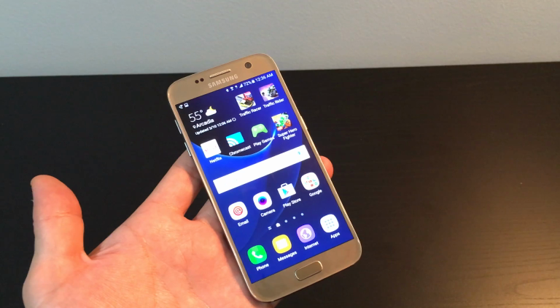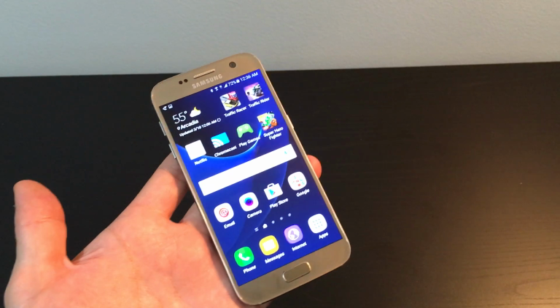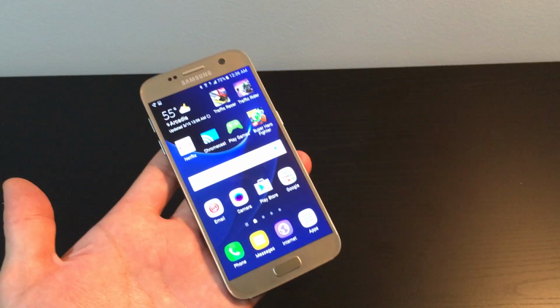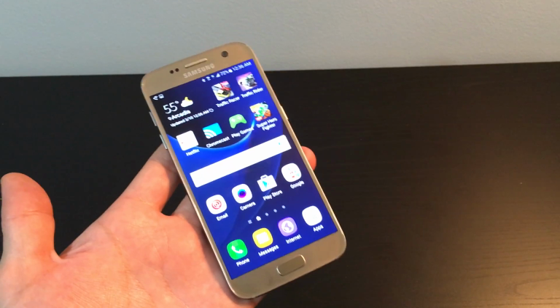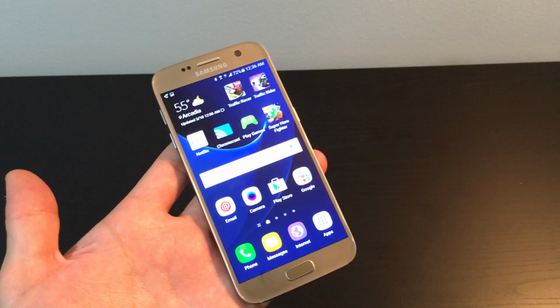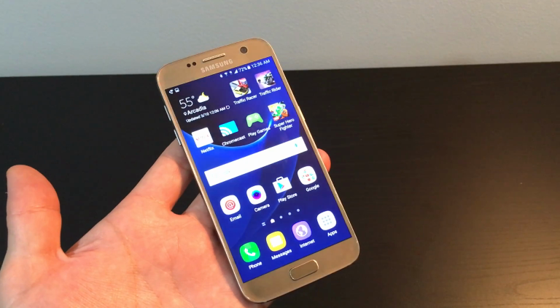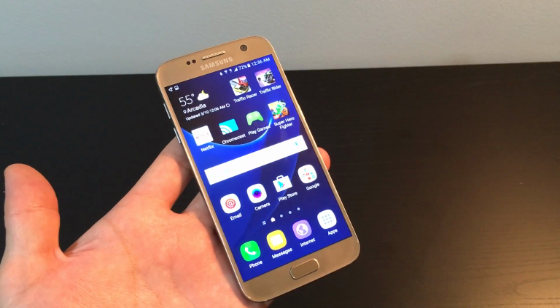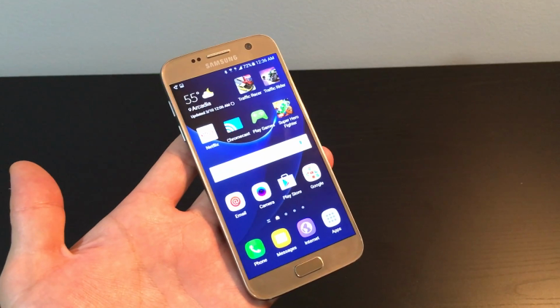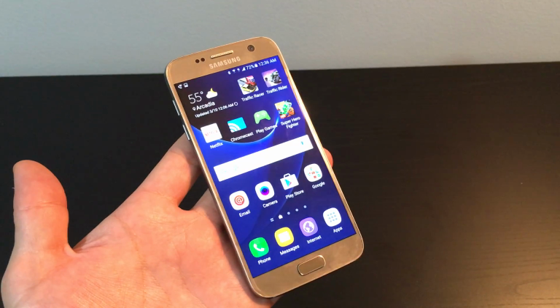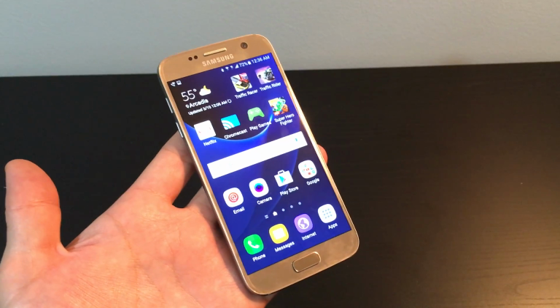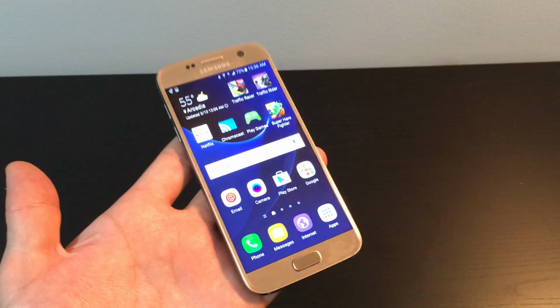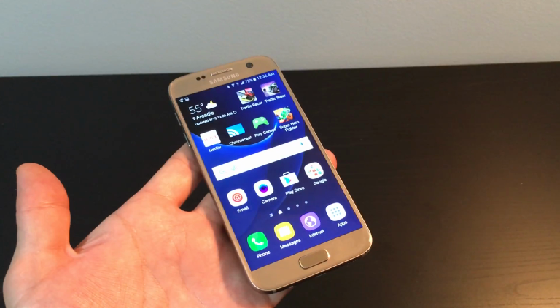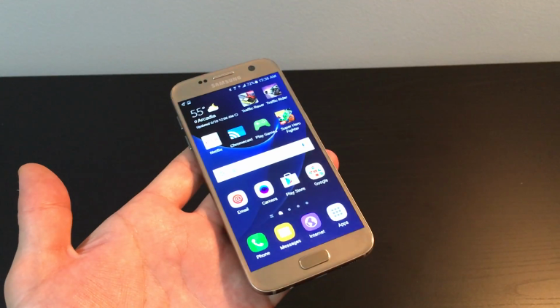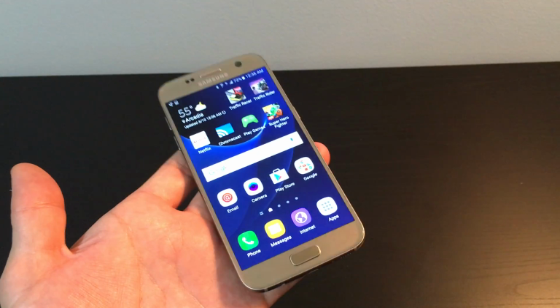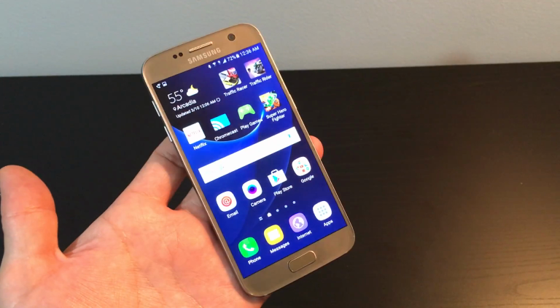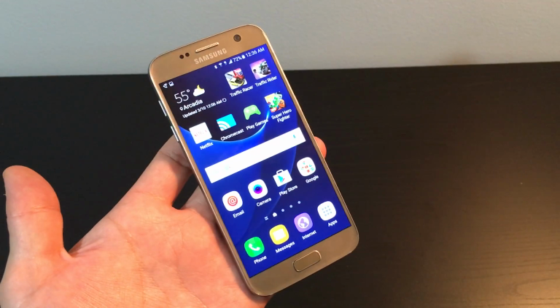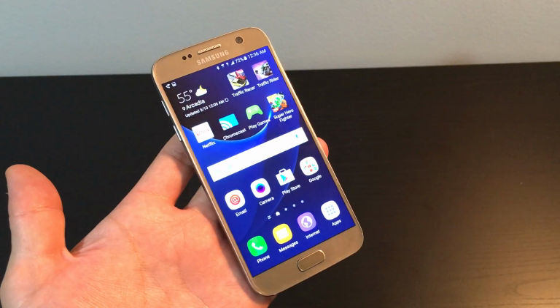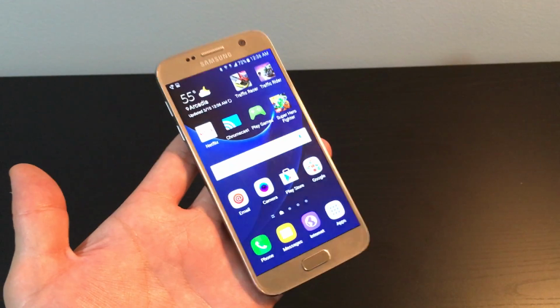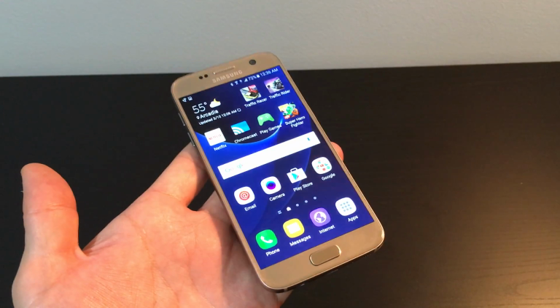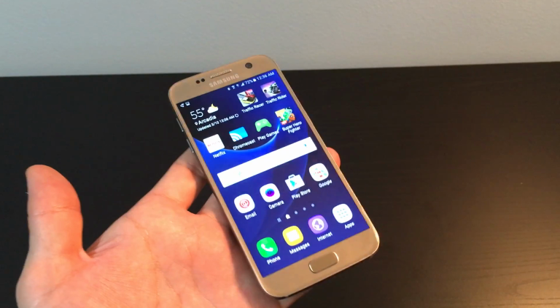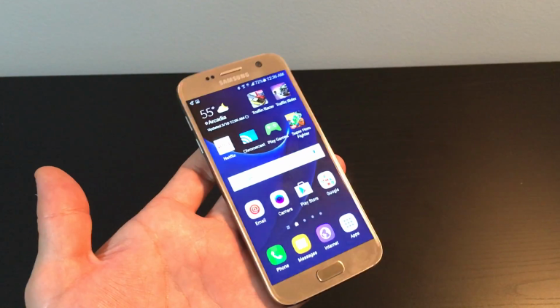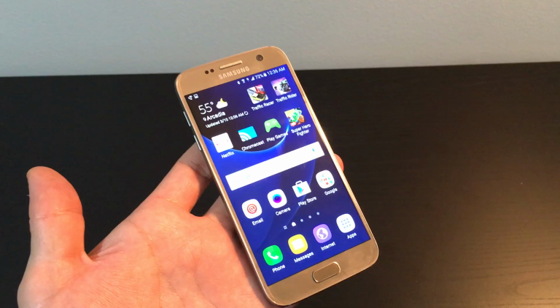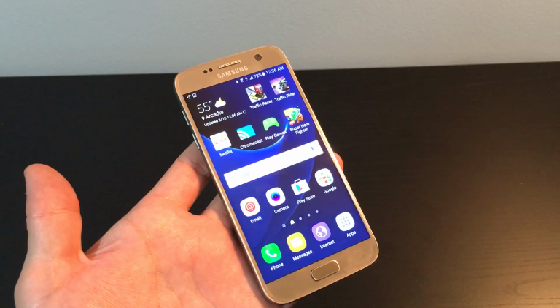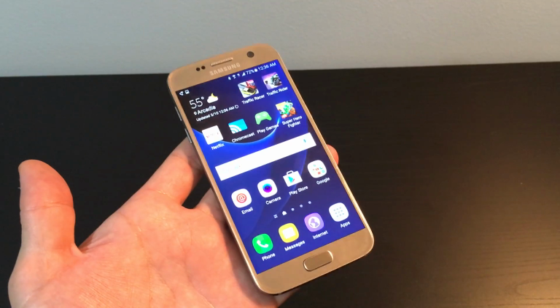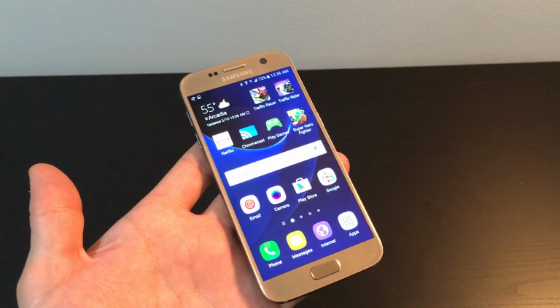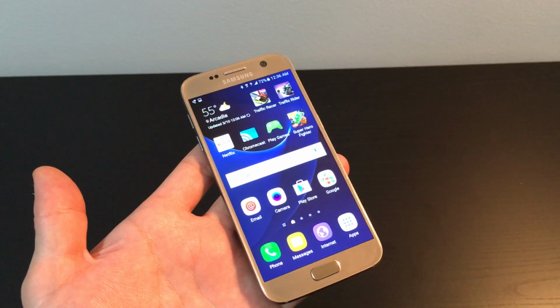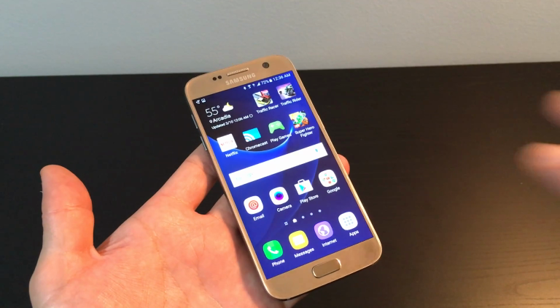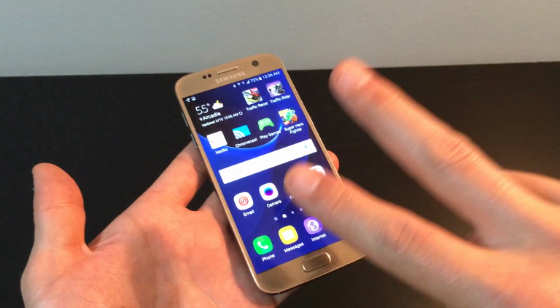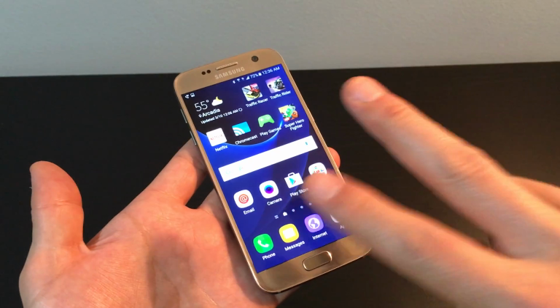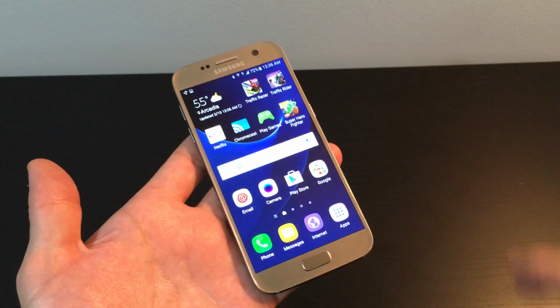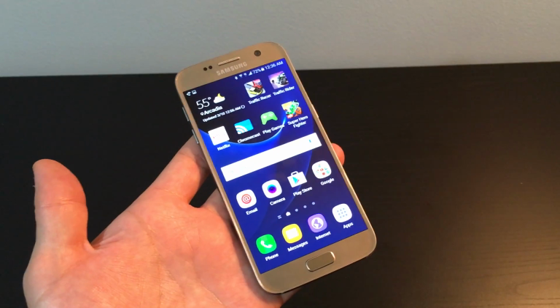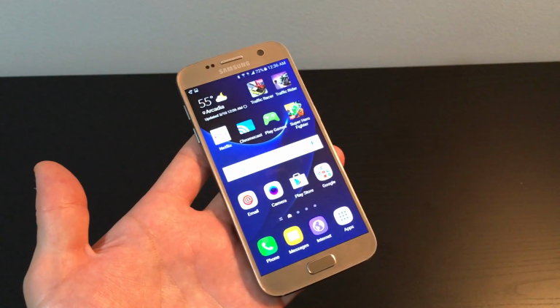I have a Samsung Galaxy S7 here and I'm going to show you how to do a screenshot. There are basically two ways you can do a screenshot.